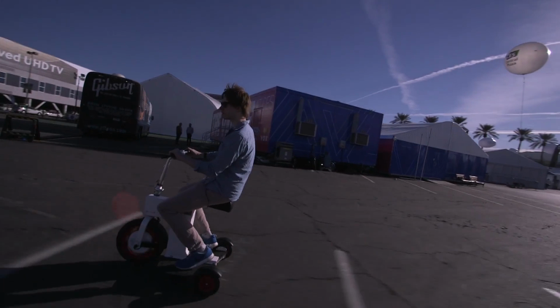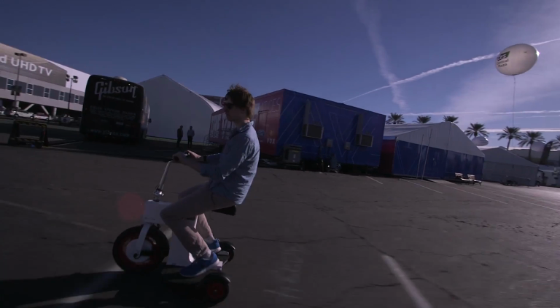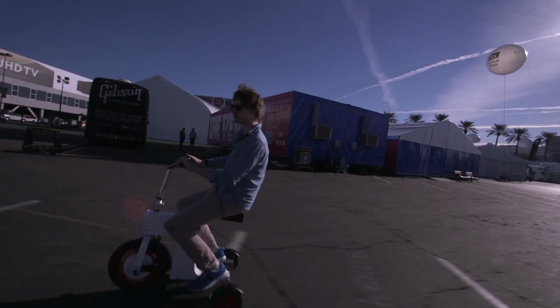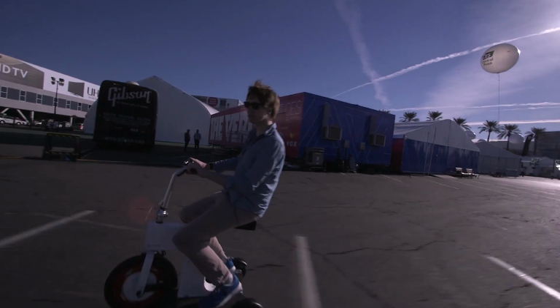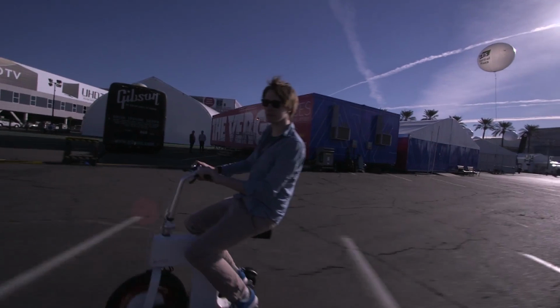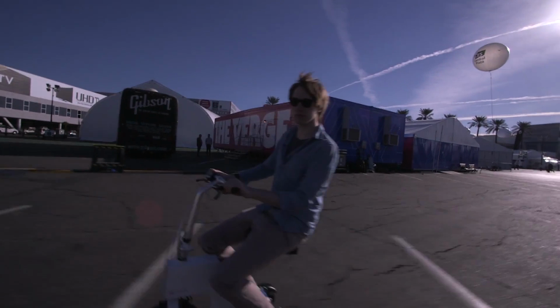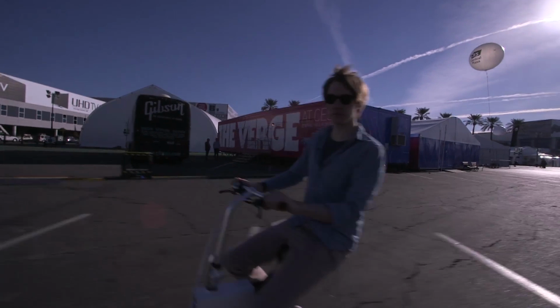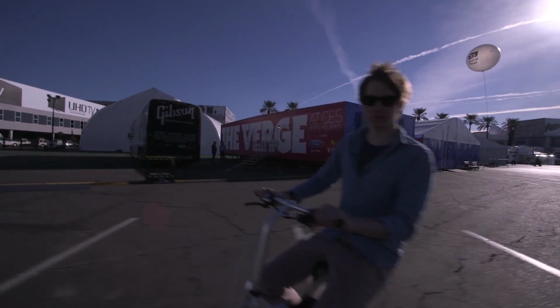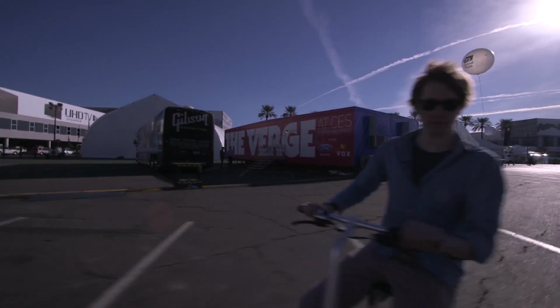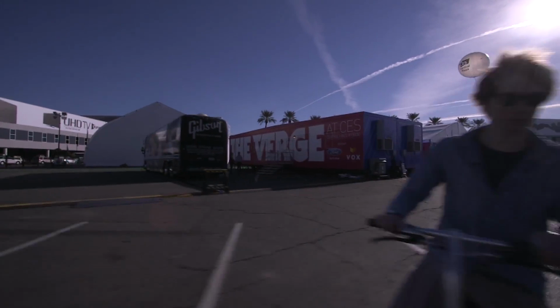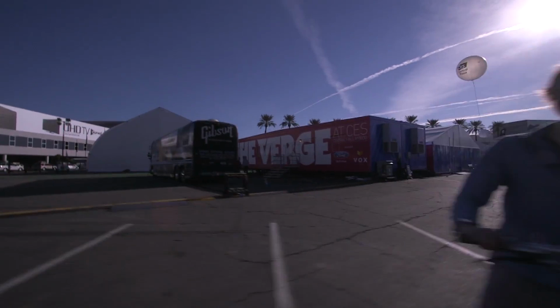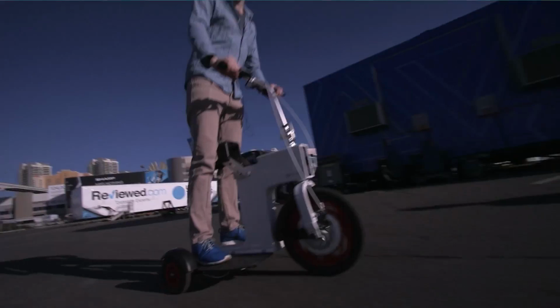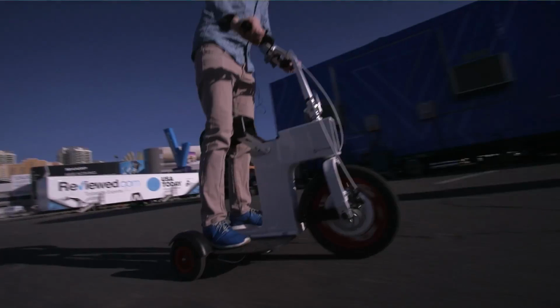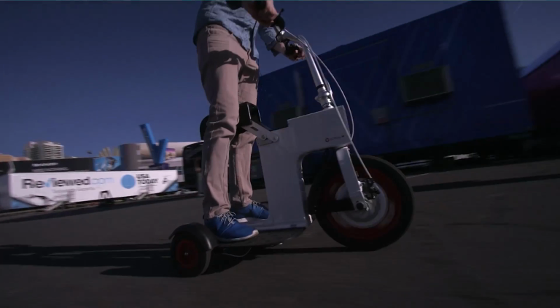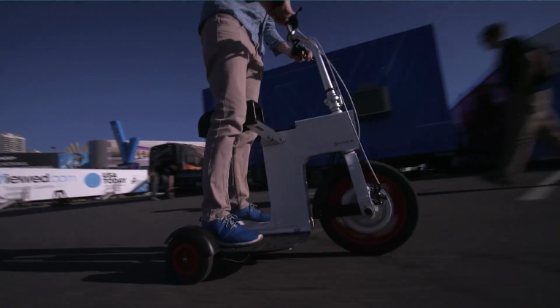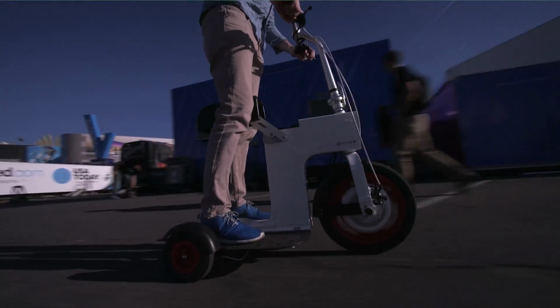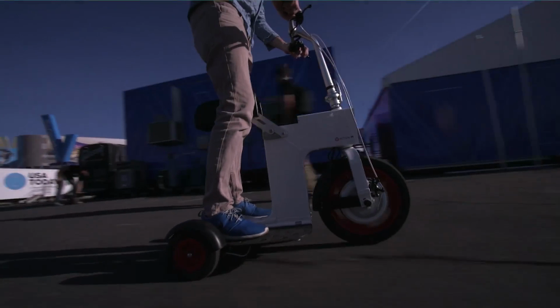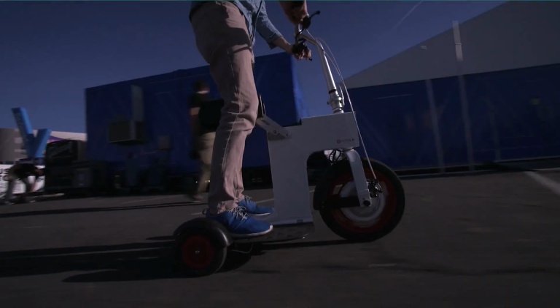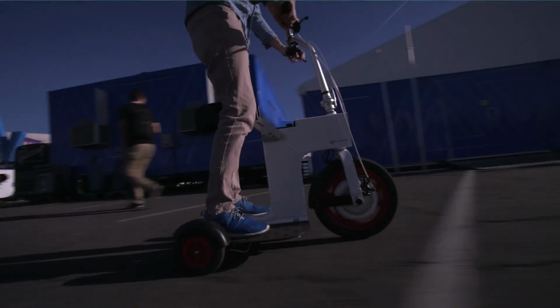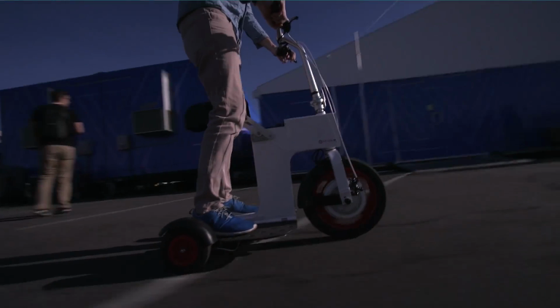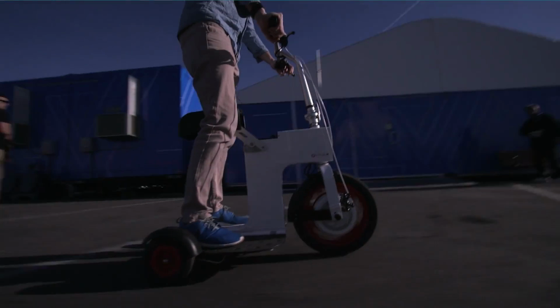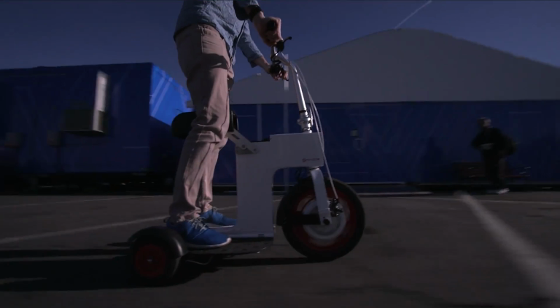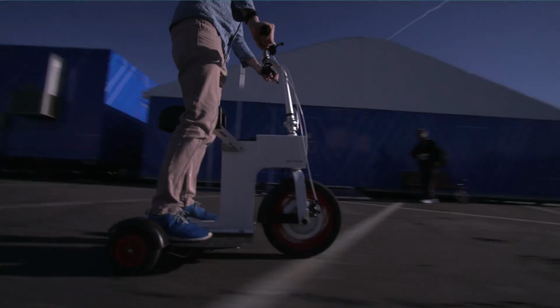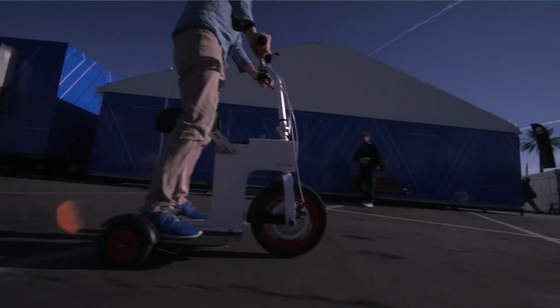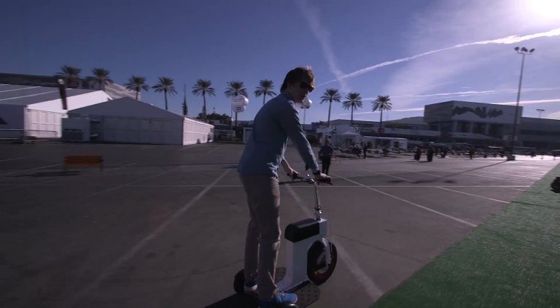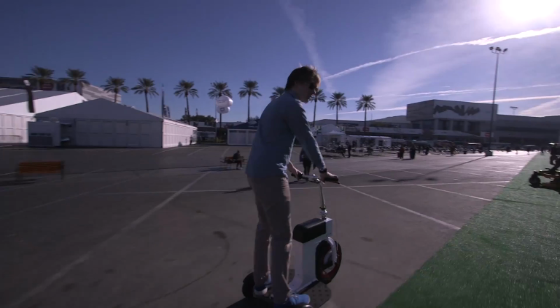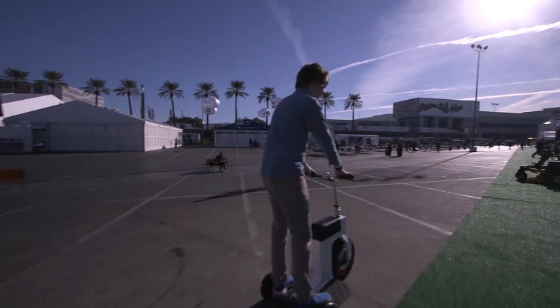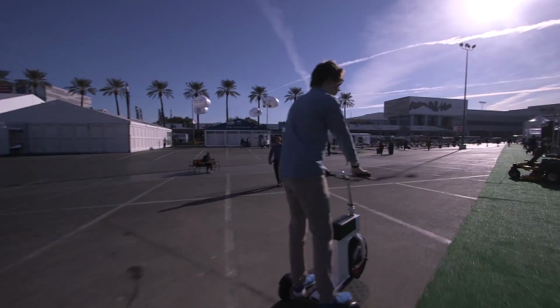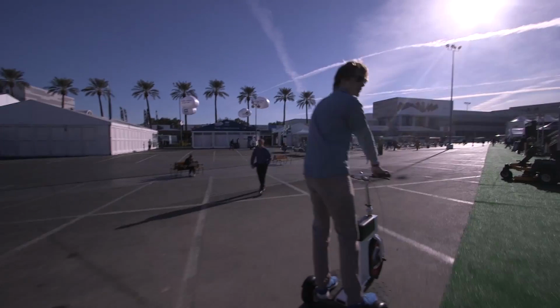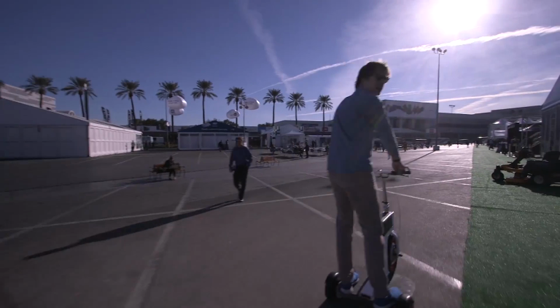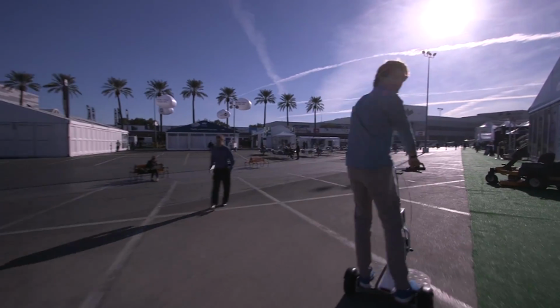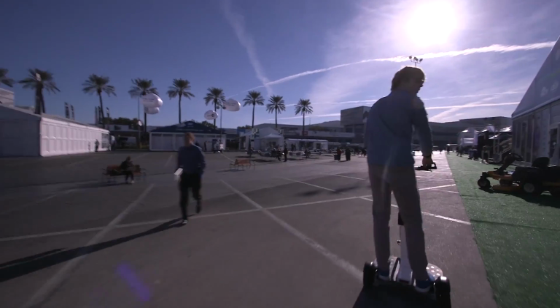It was funded on Kickstarter. It has a range of about 15 miles and it can go 15 miles an hour, which is about where I'm going right now.